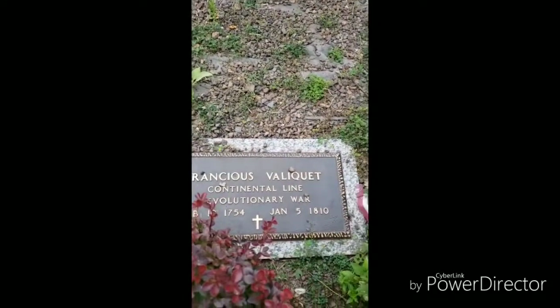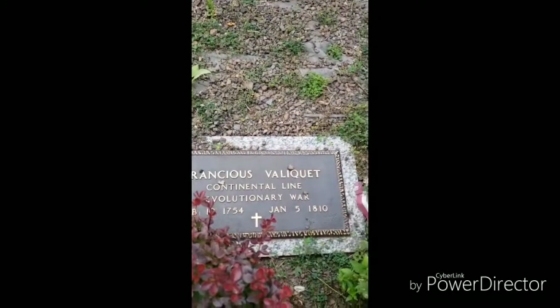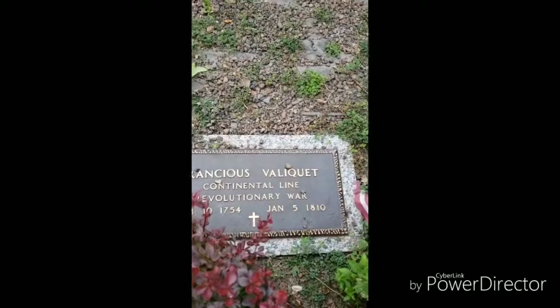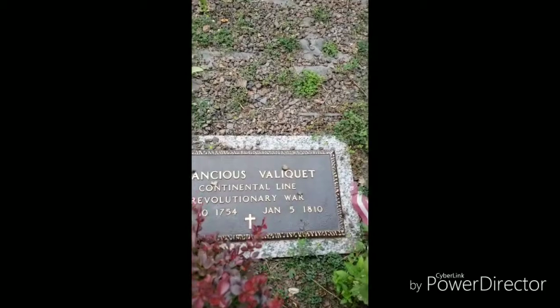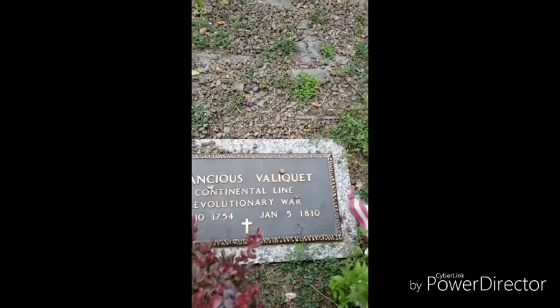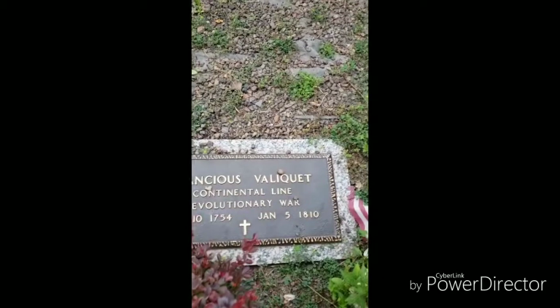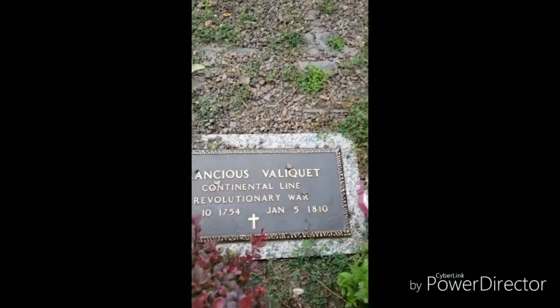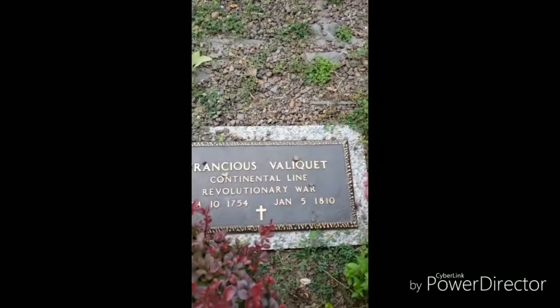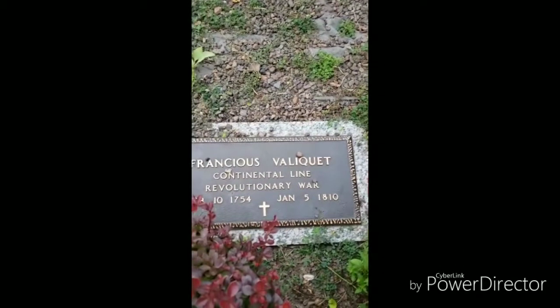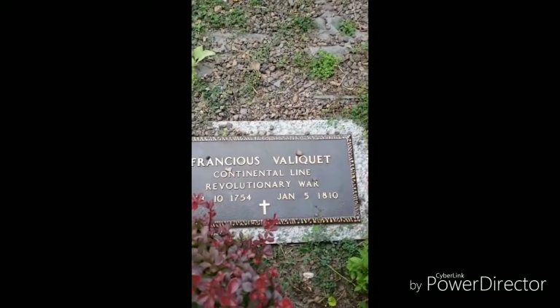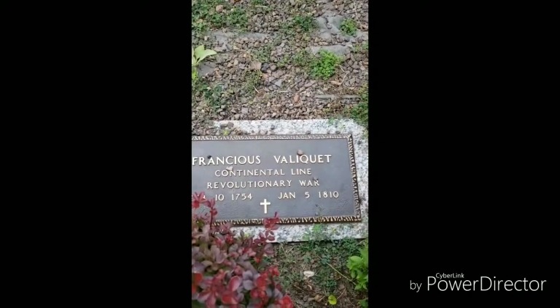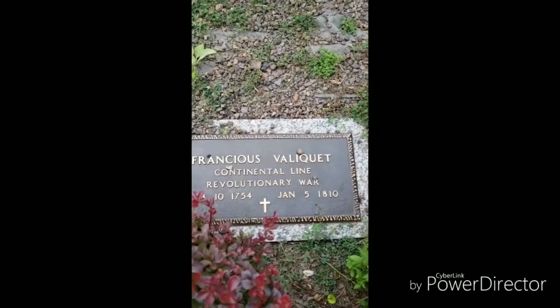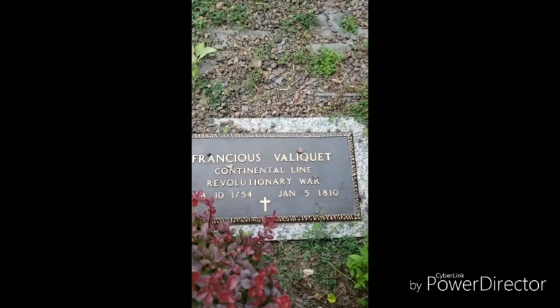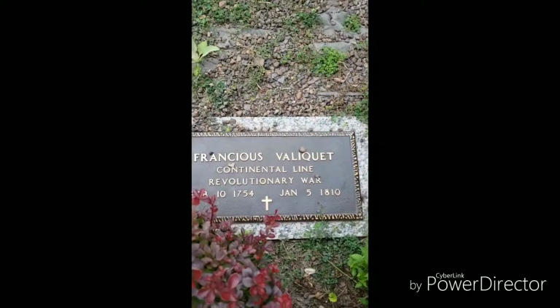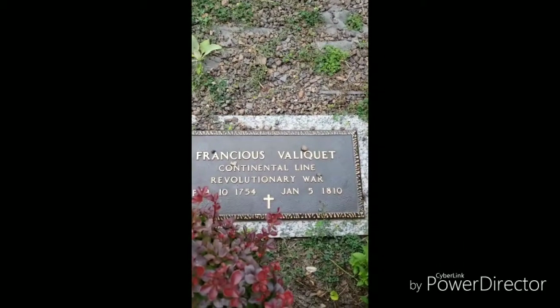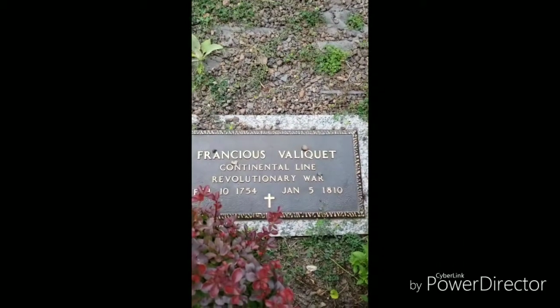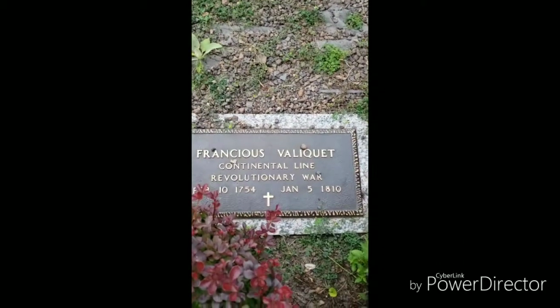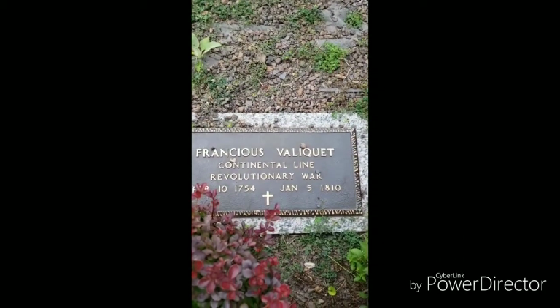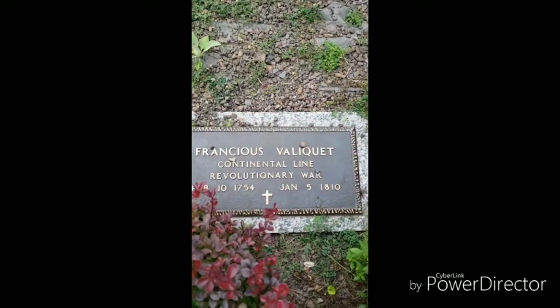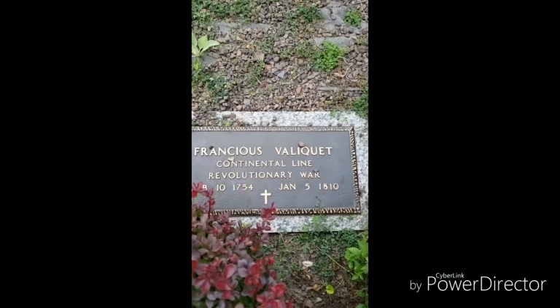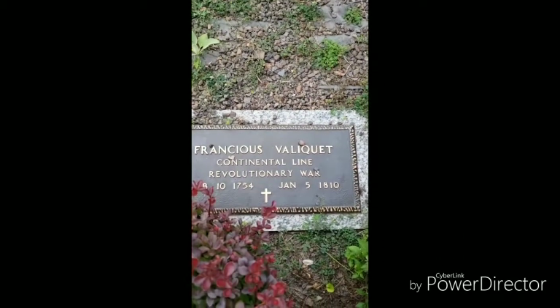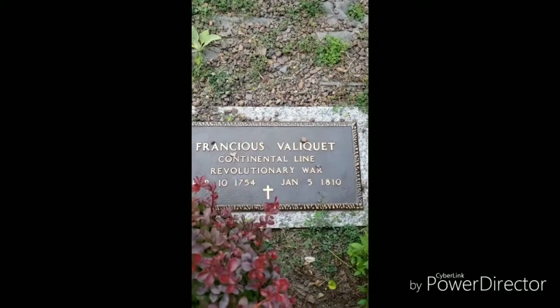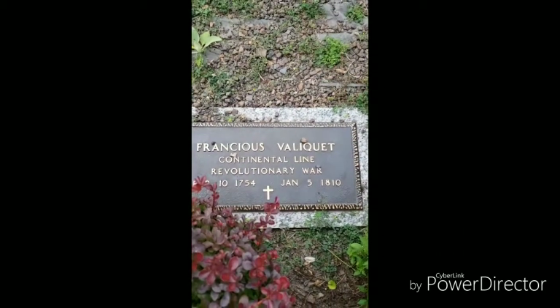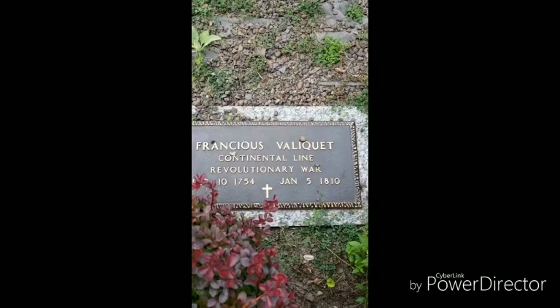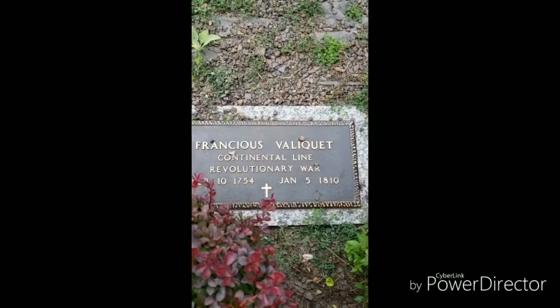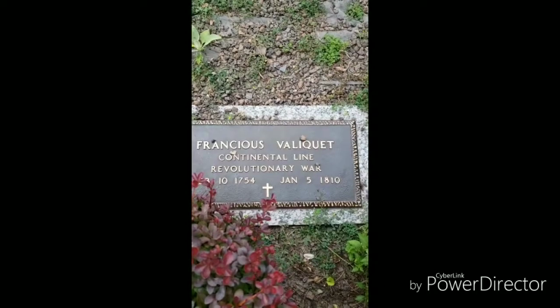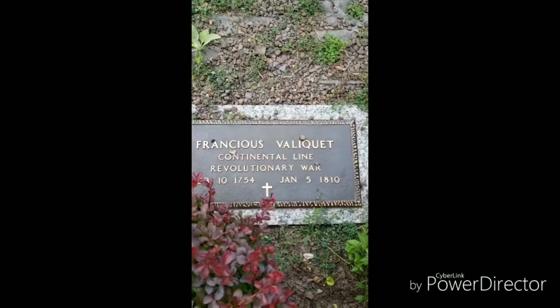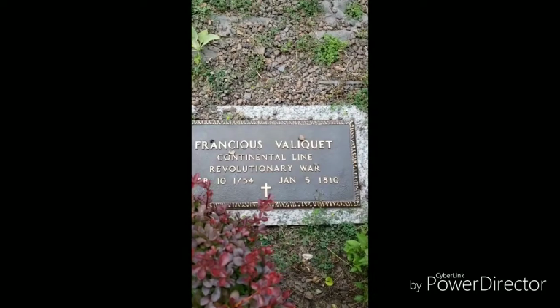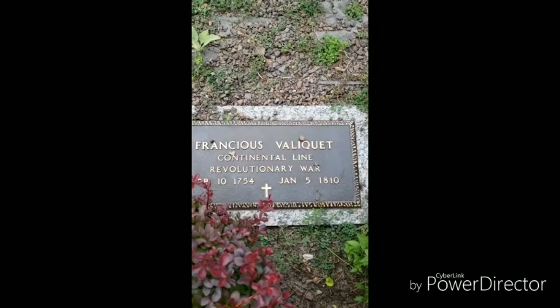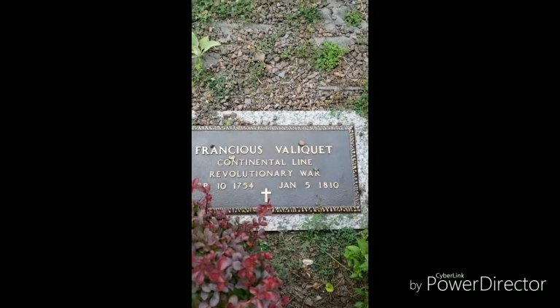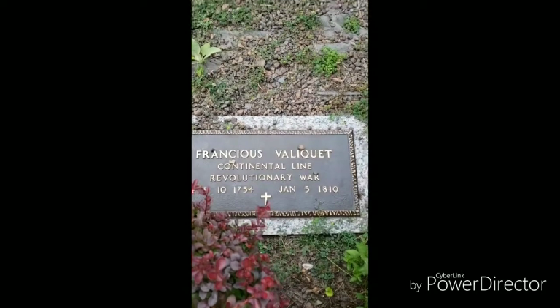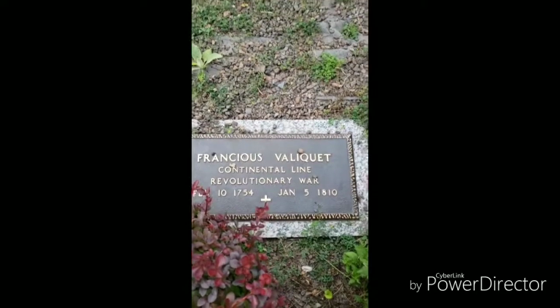There's a founder's marker — Francis Velaquart. Revolutionary War veteran. Born February 10, 1754, died January 5, 1810.